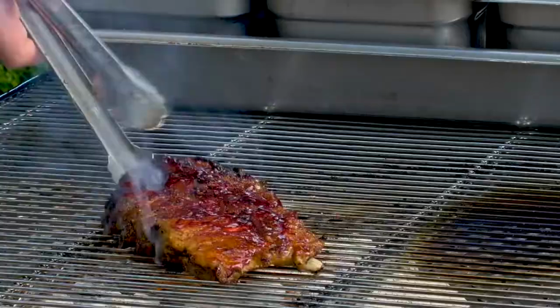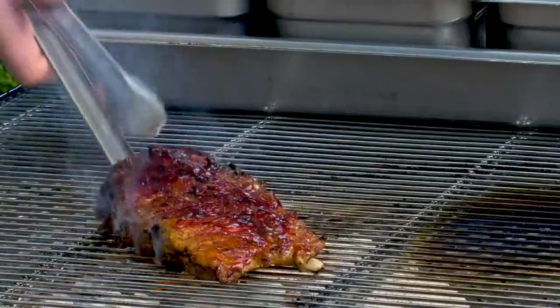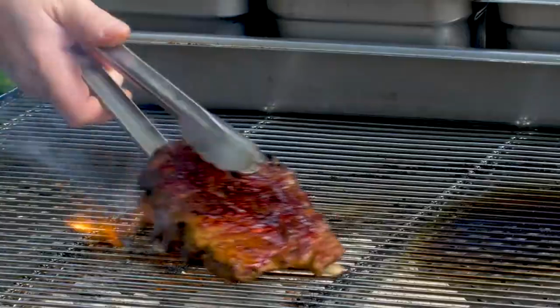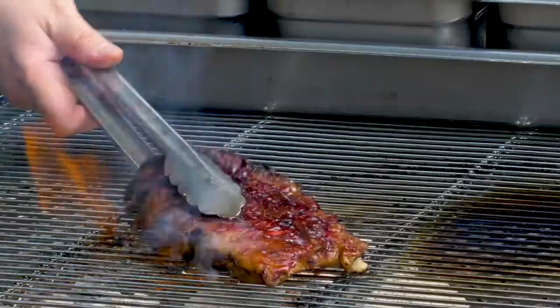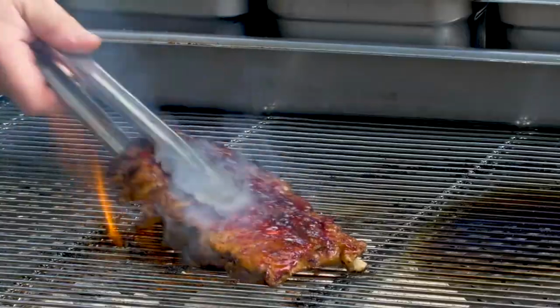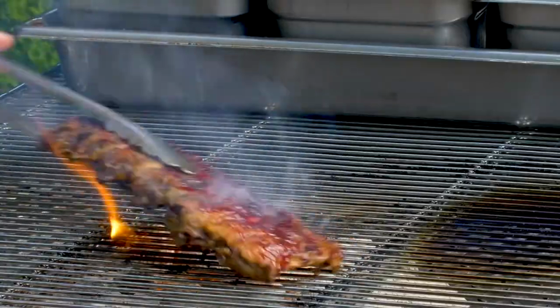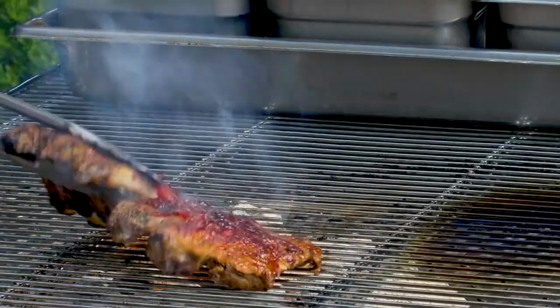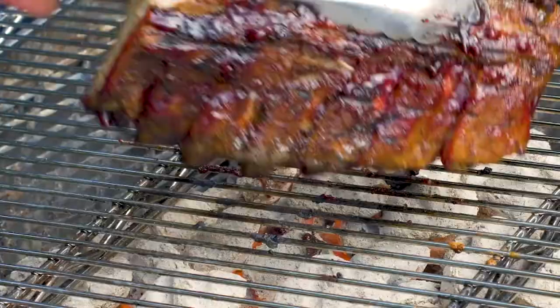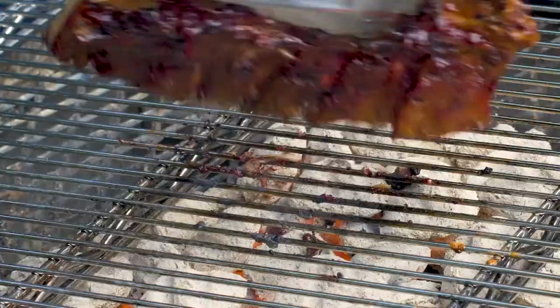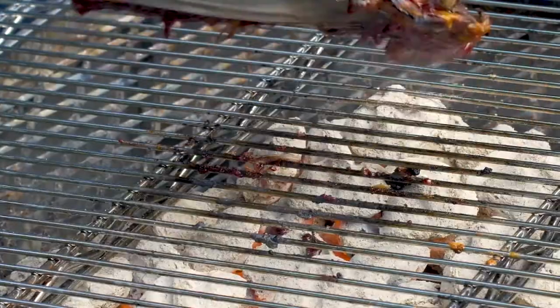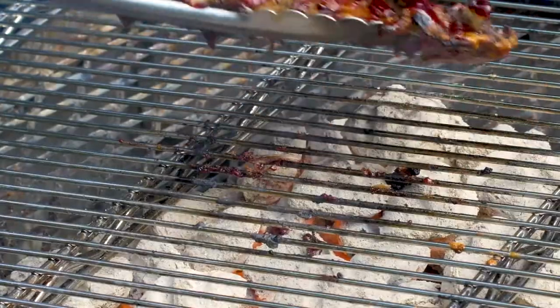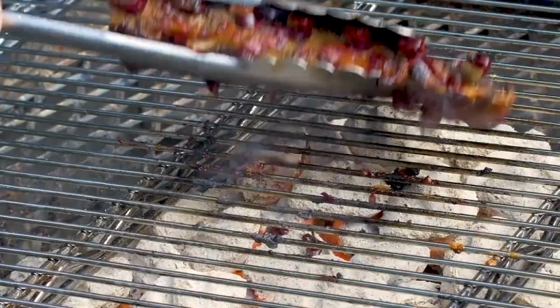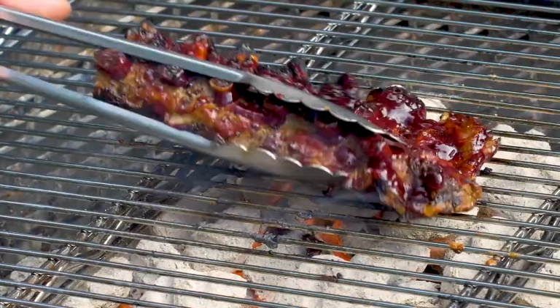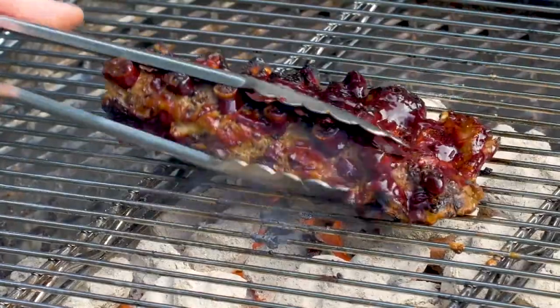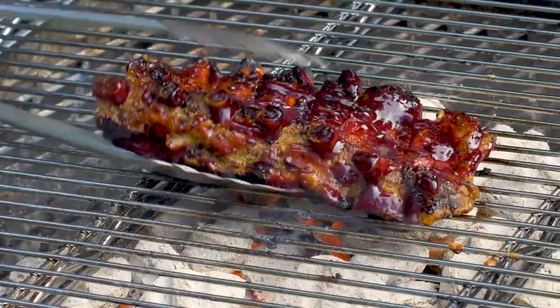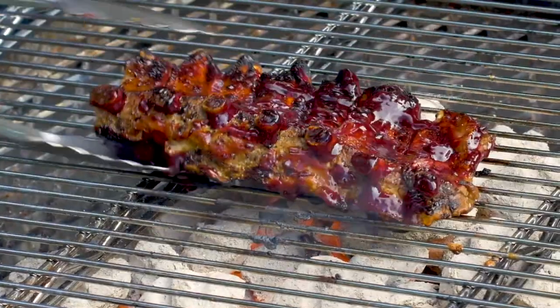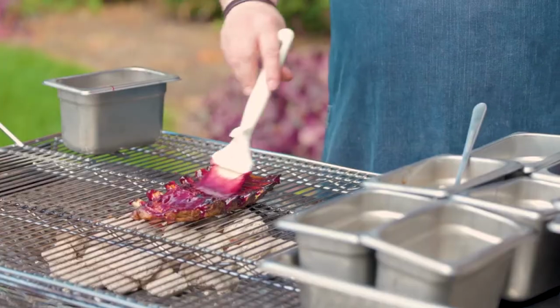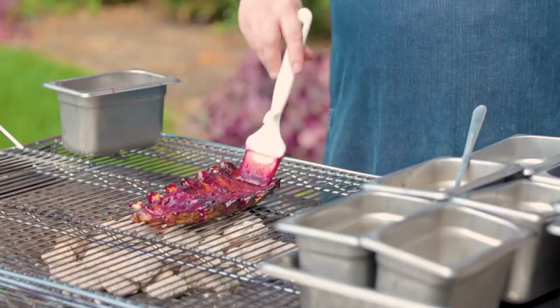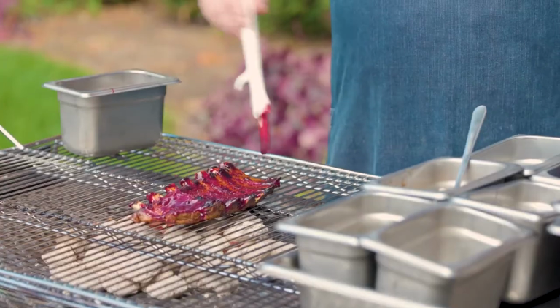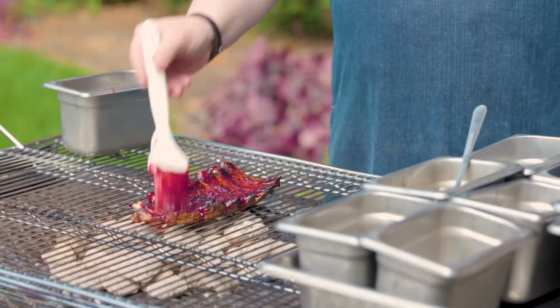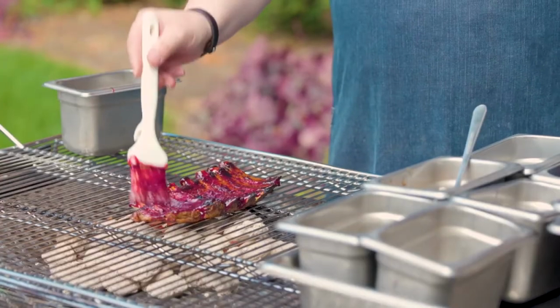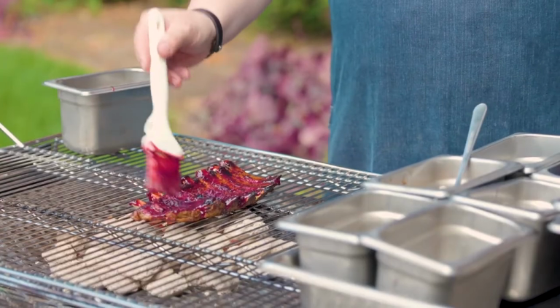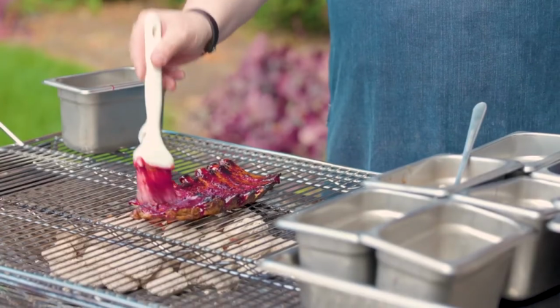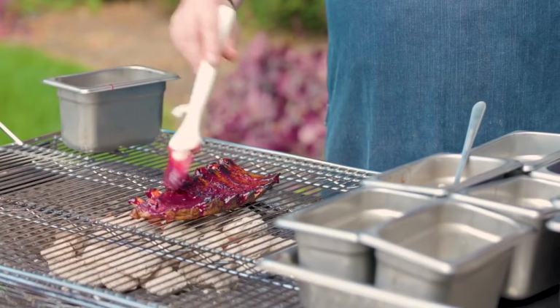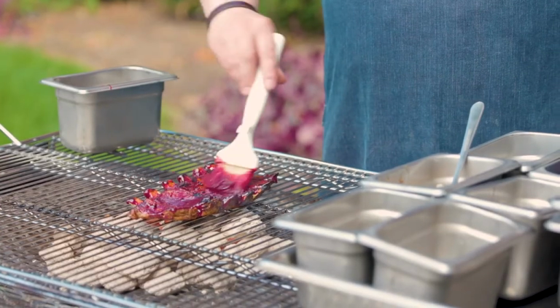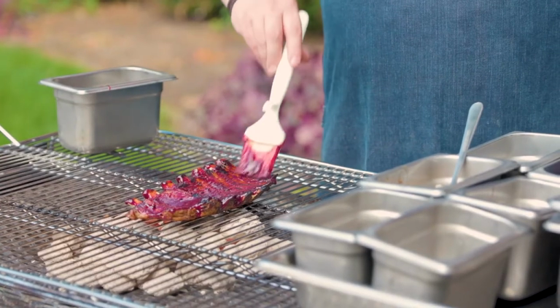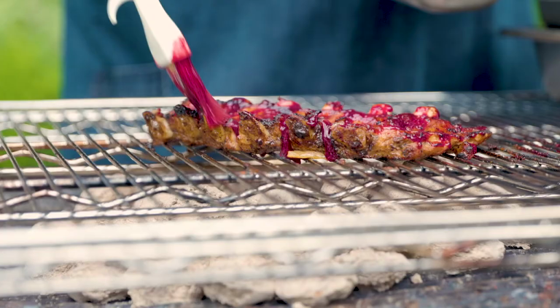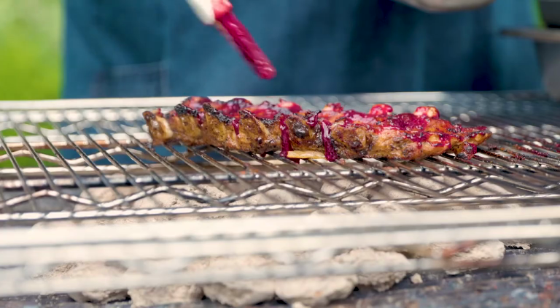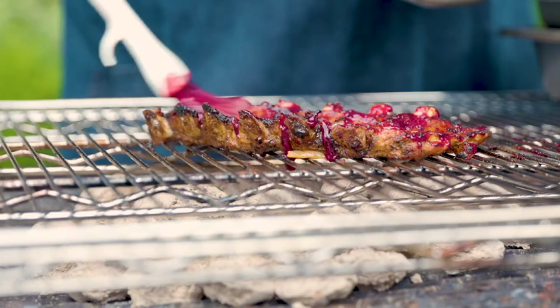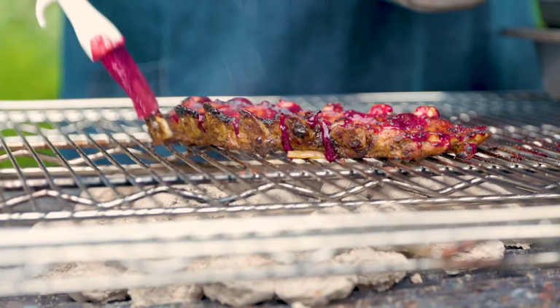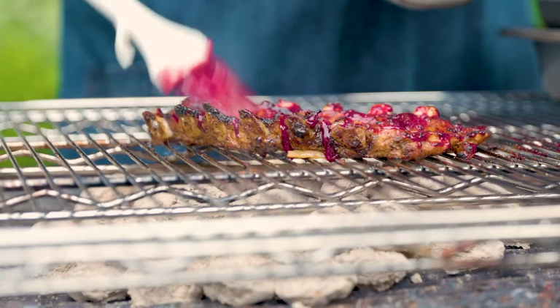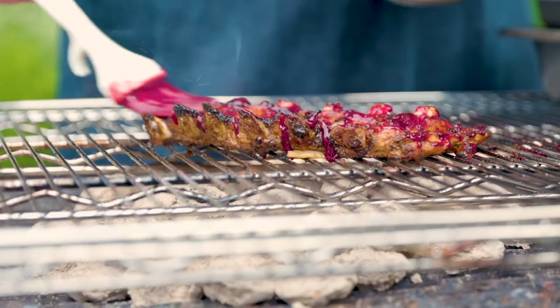We're going to flip the ribs back over, paint the barbecue sauce on the other side, and let that get really nice and hot.